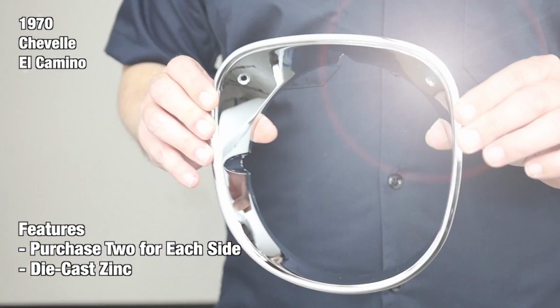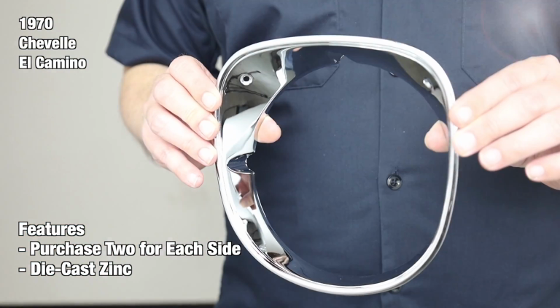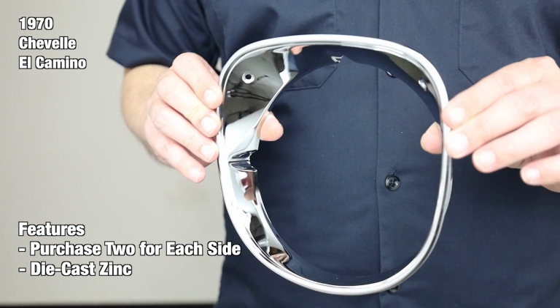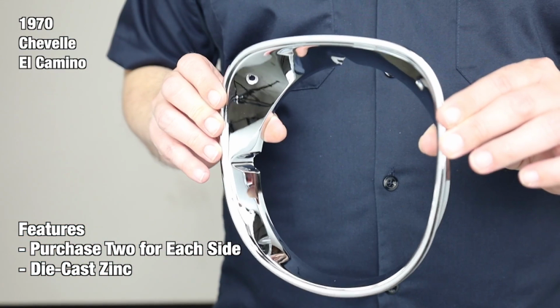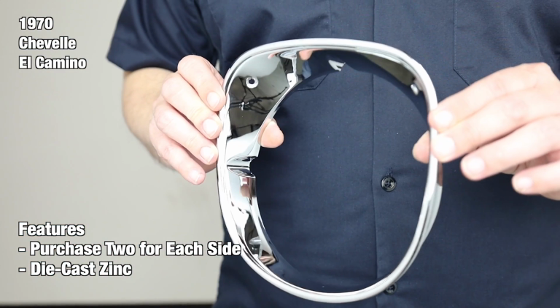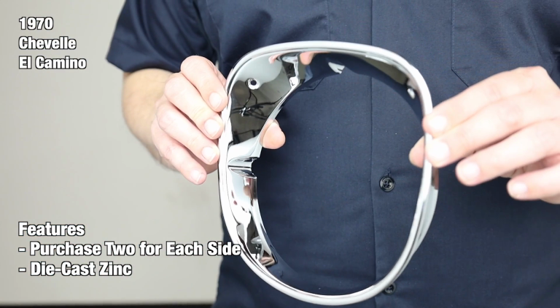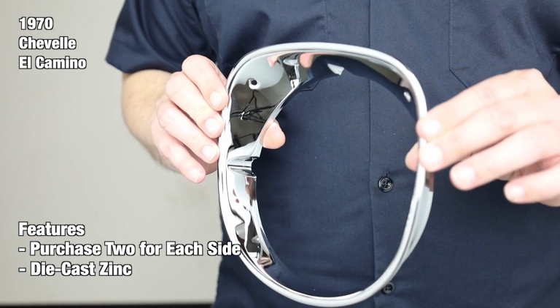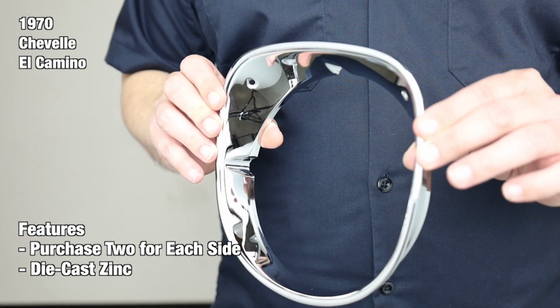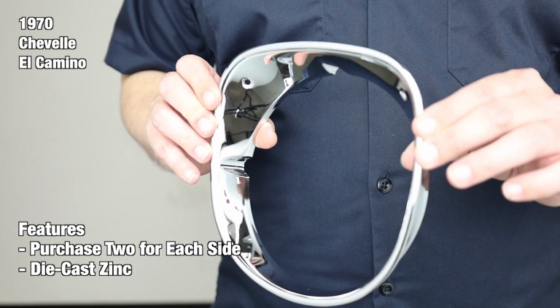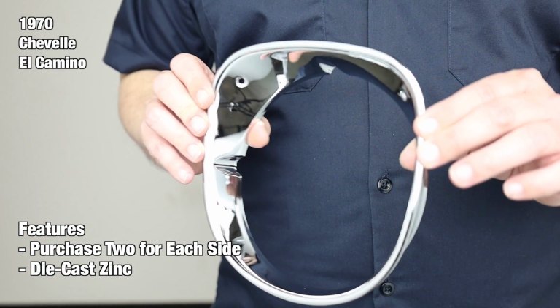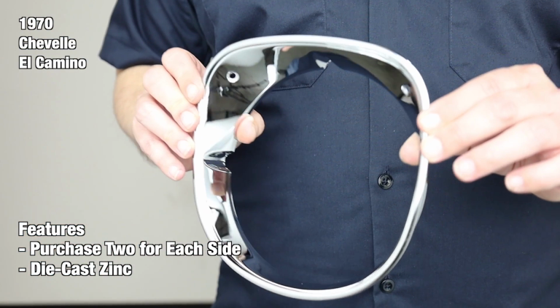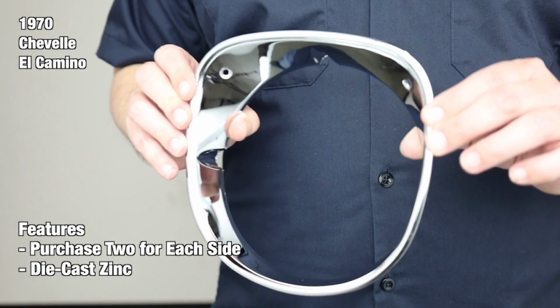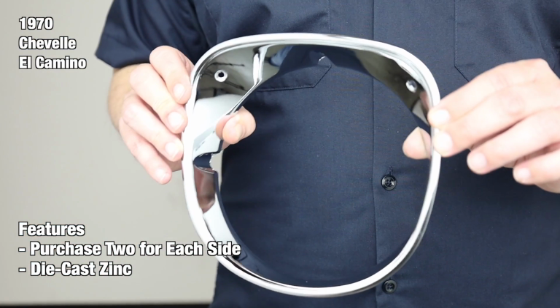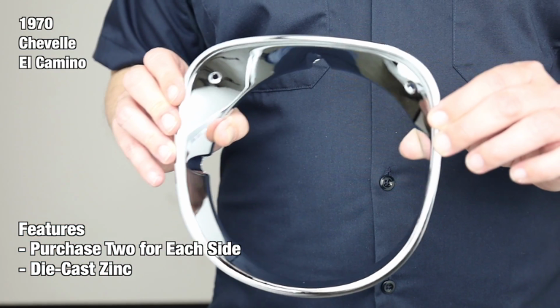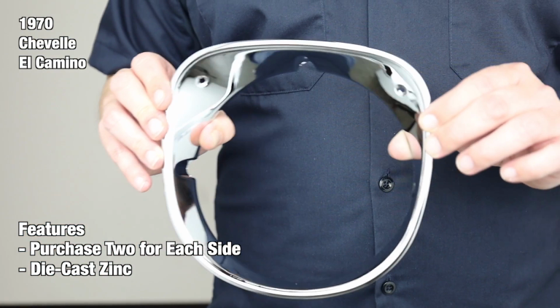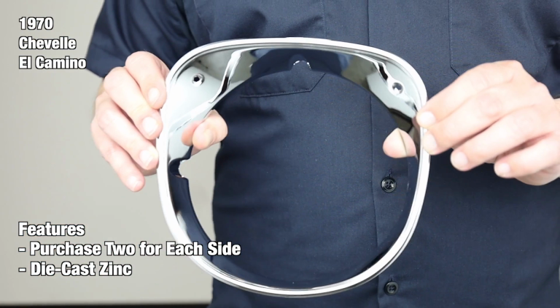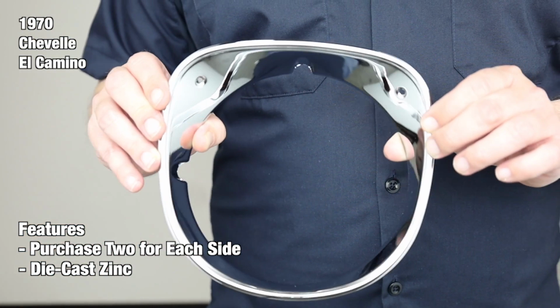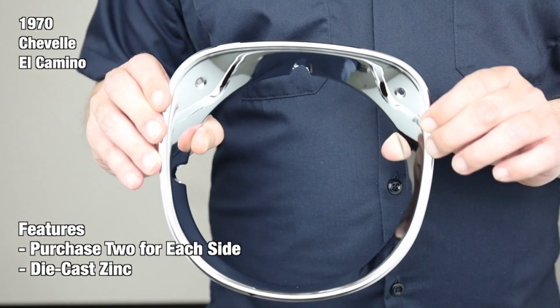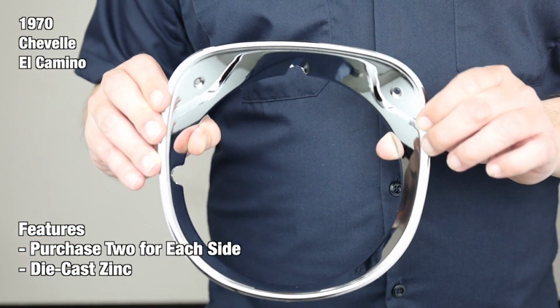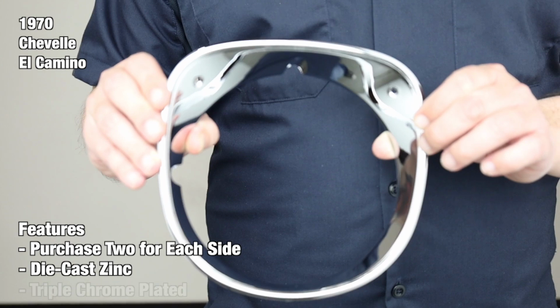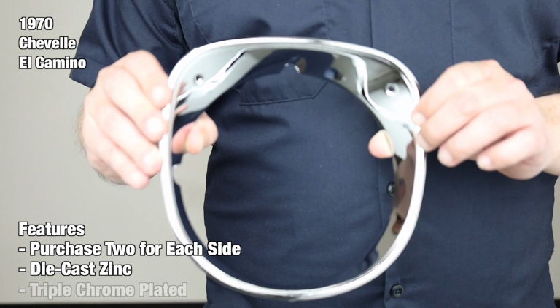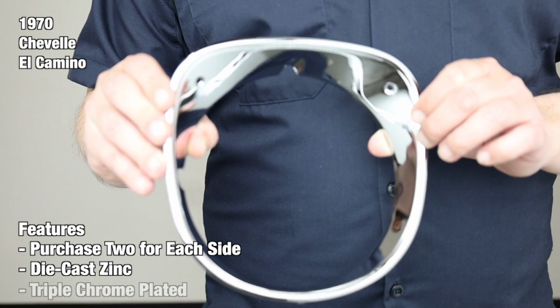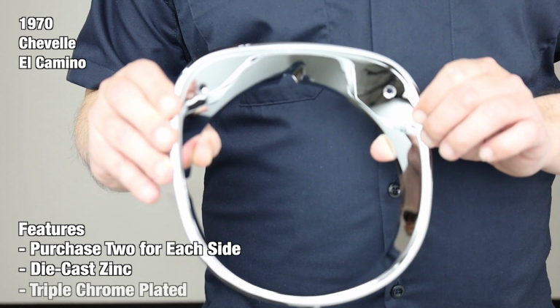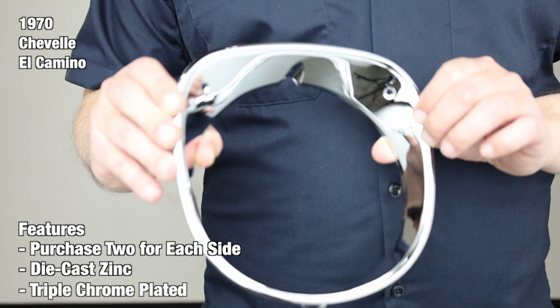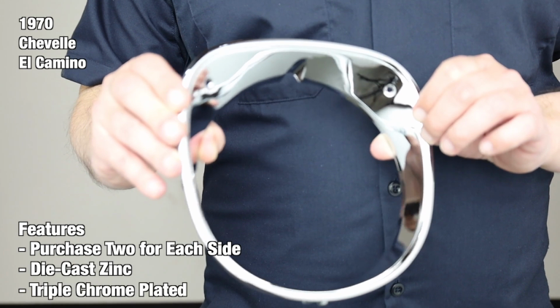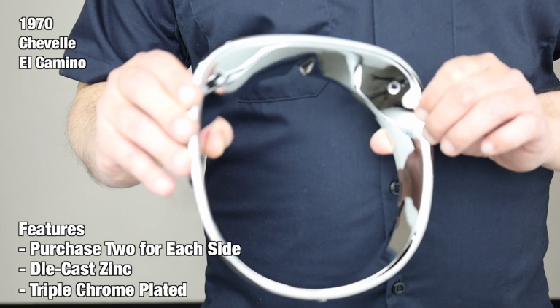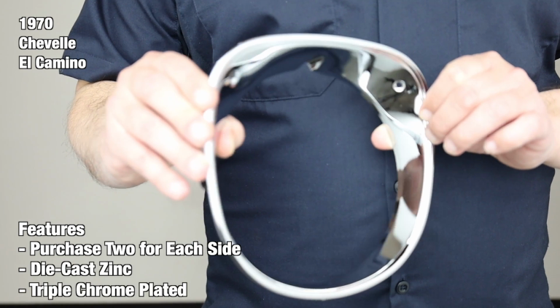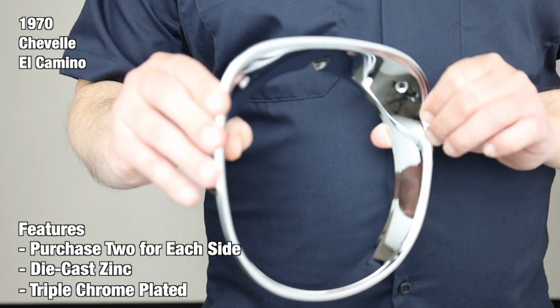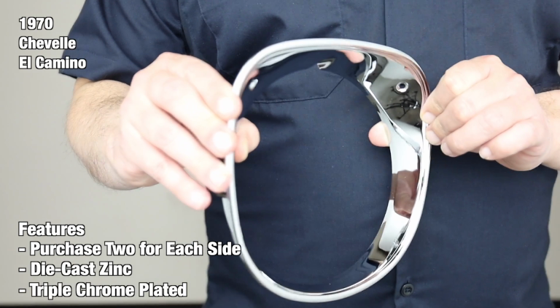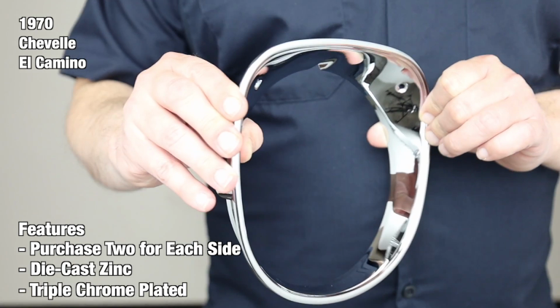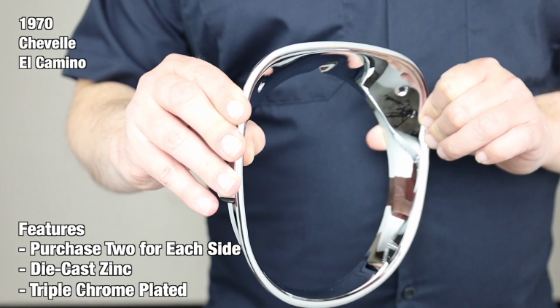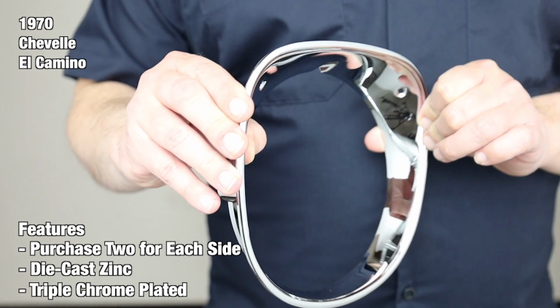After being properly inspected and quality controlled, our bezels are beautifully finished with a bright triple chrome plating, just like the originals.